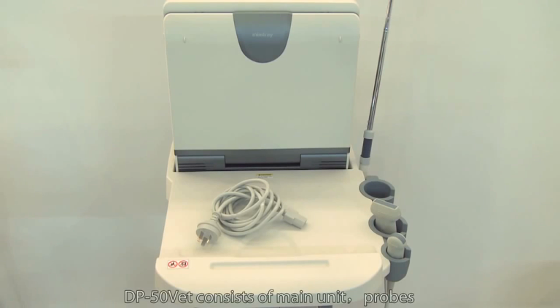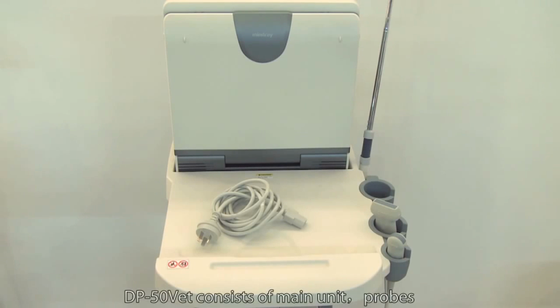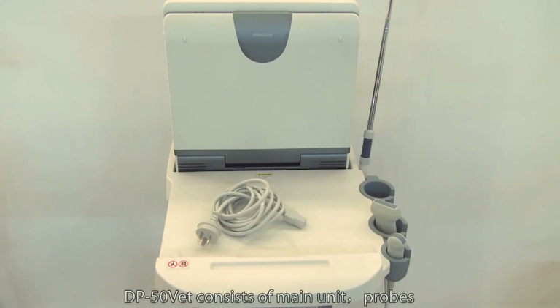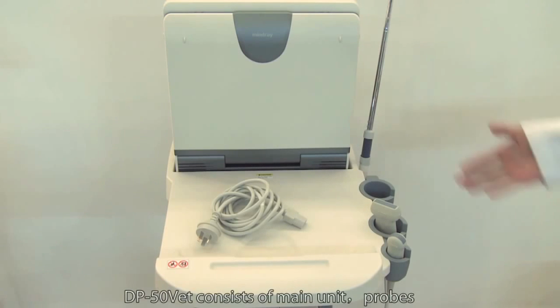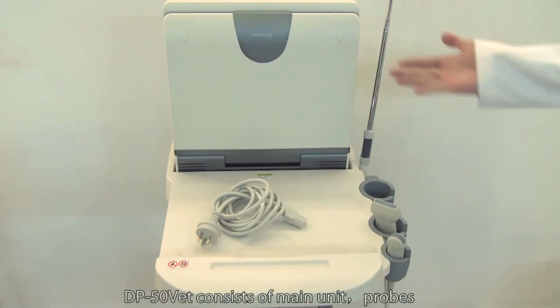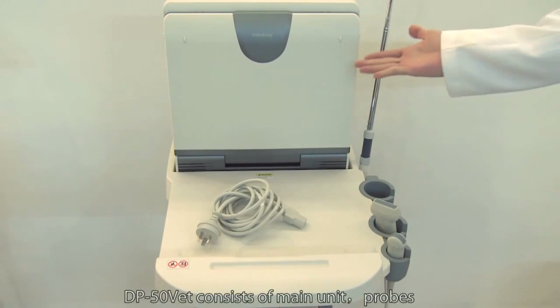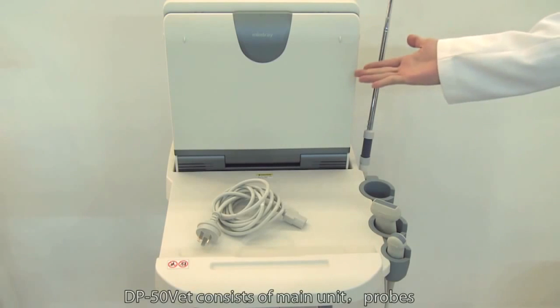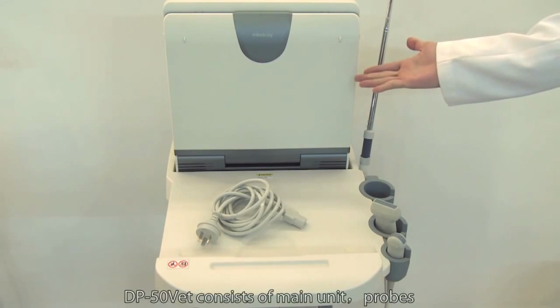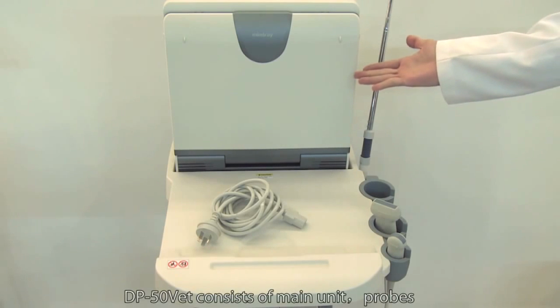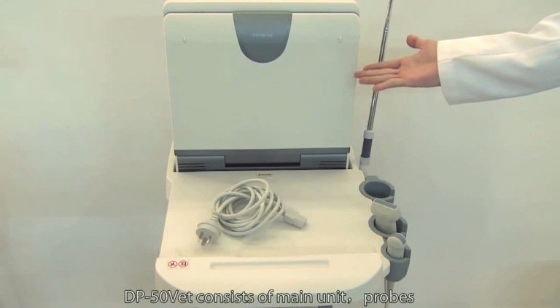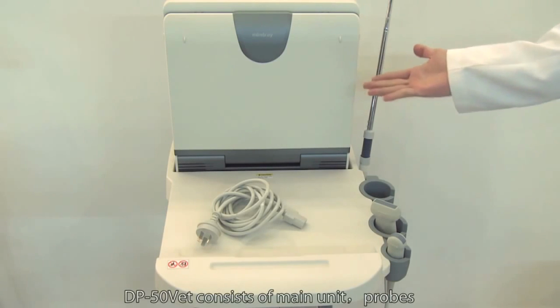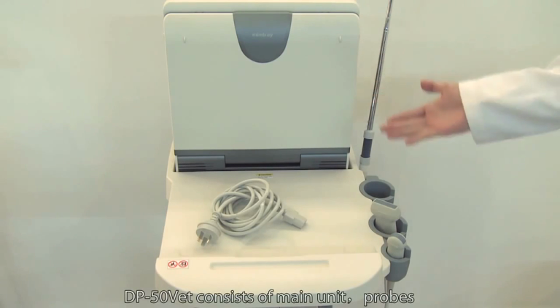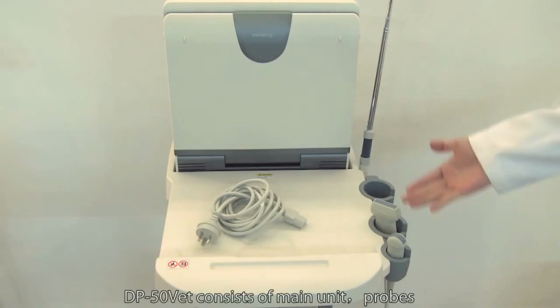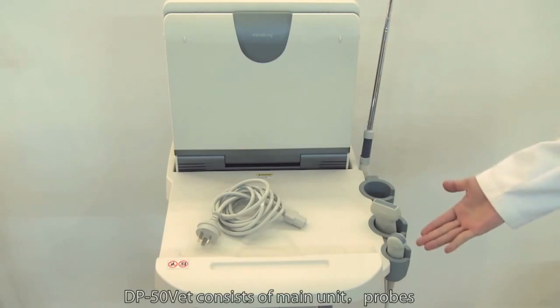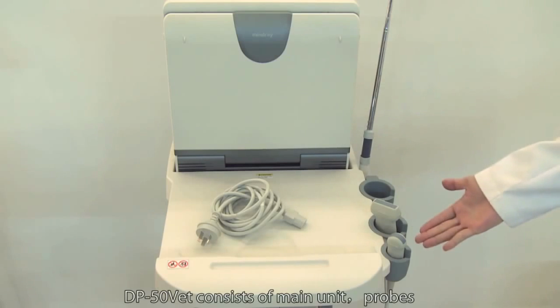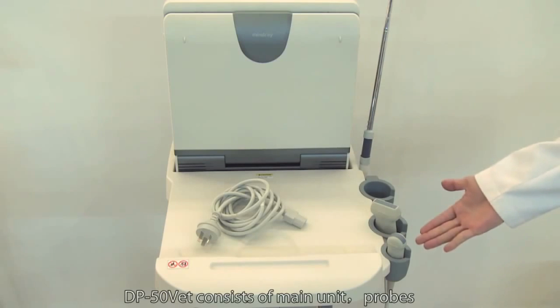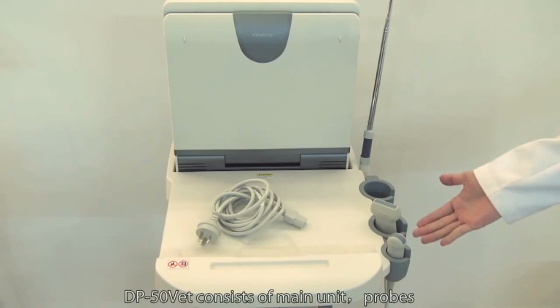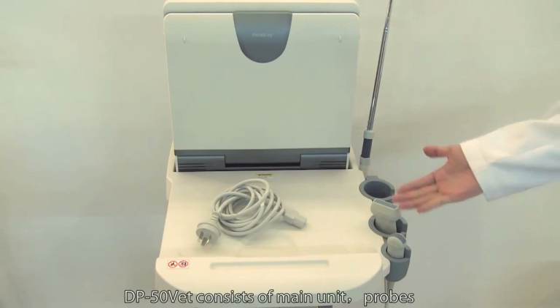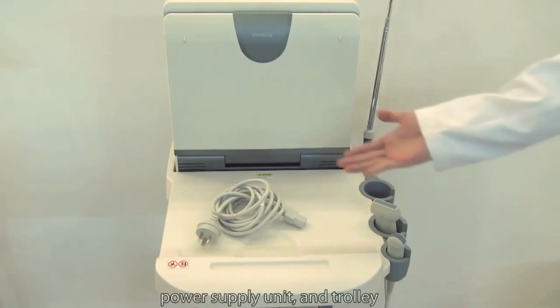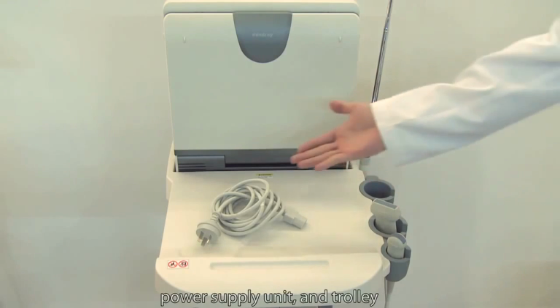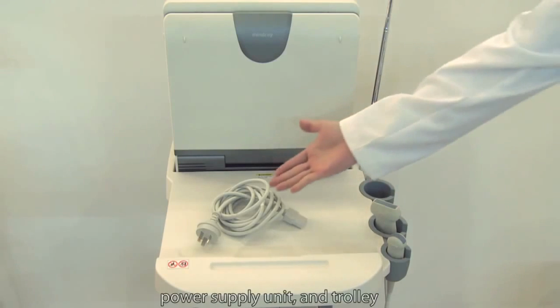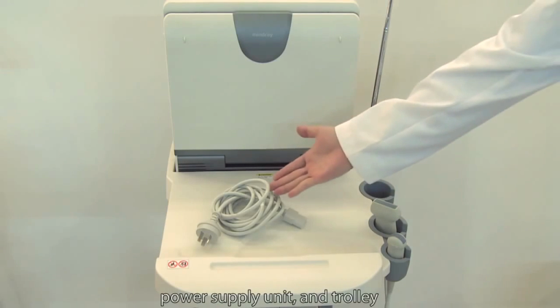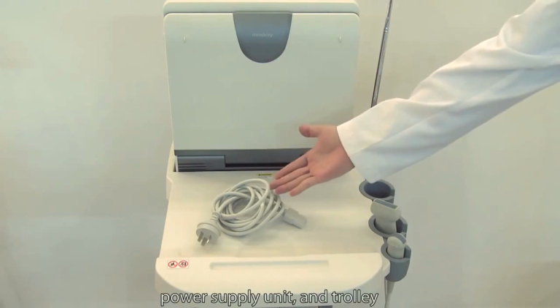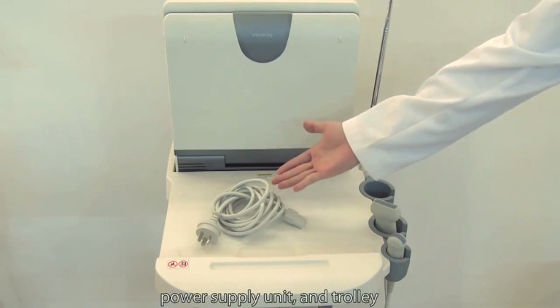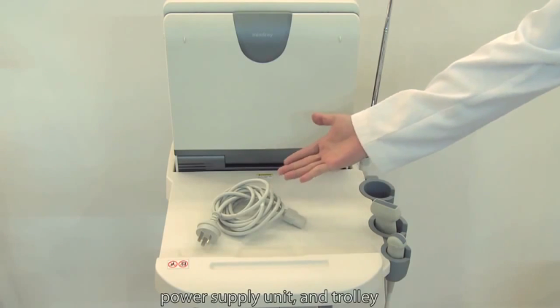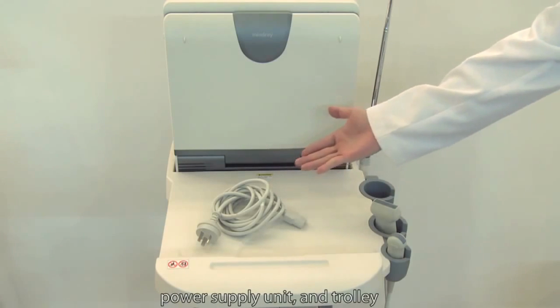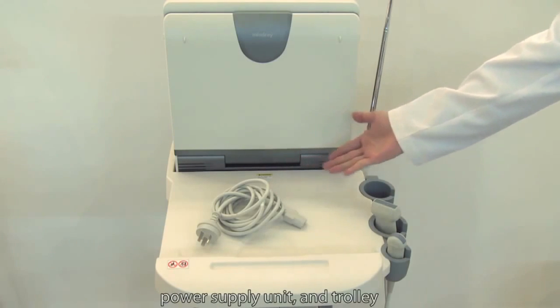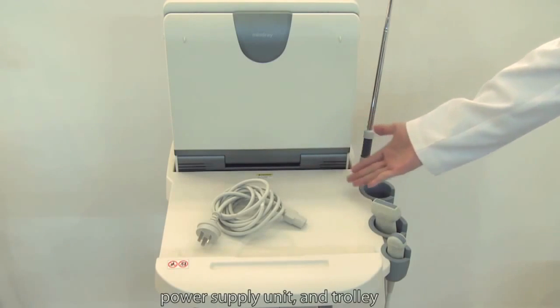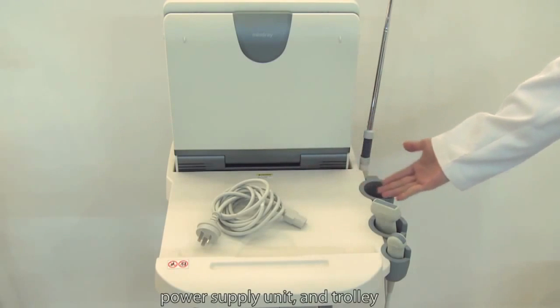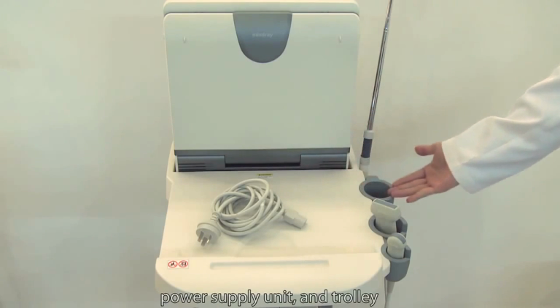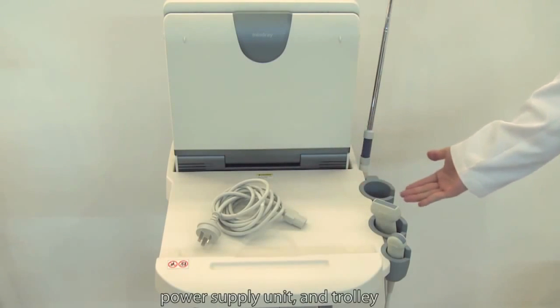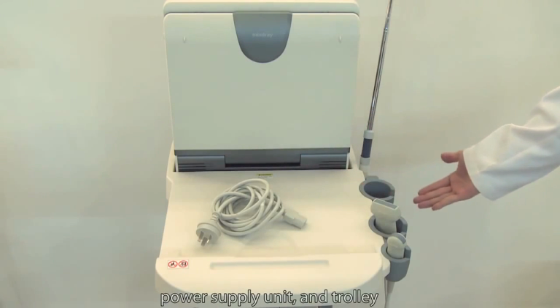DP50VET consists of main unit, probes, power supply unit, and trolley.